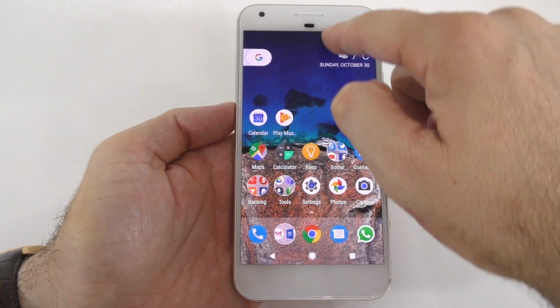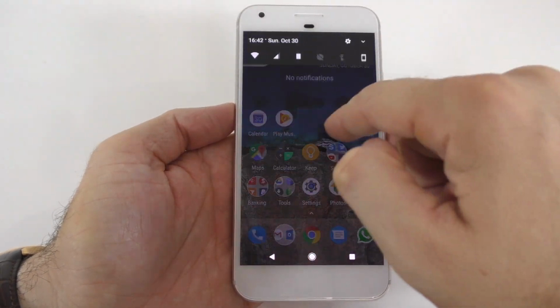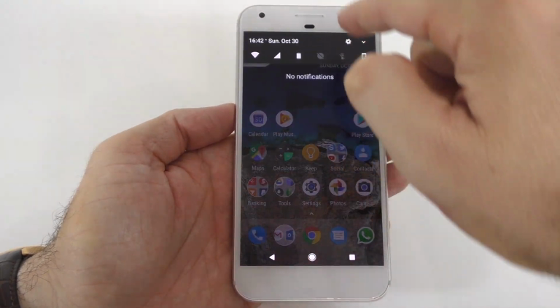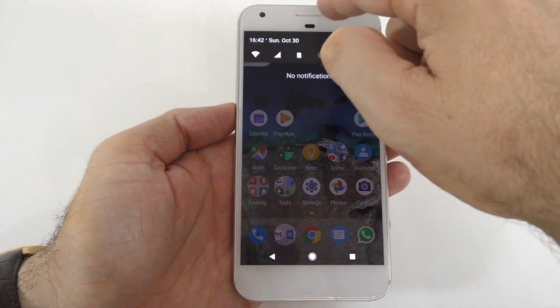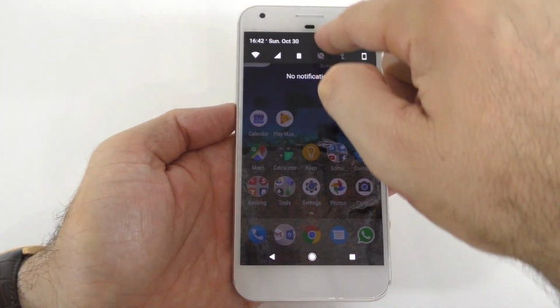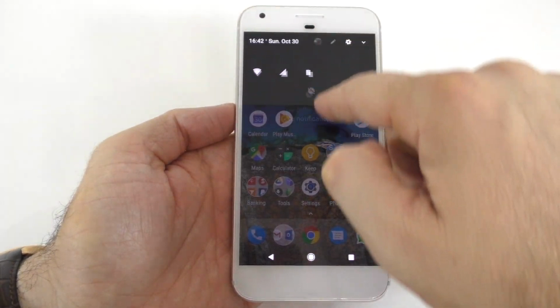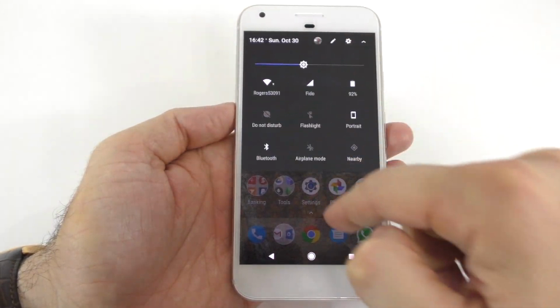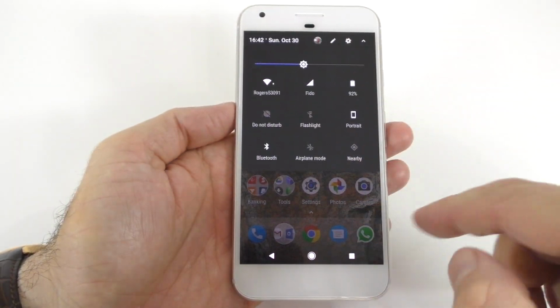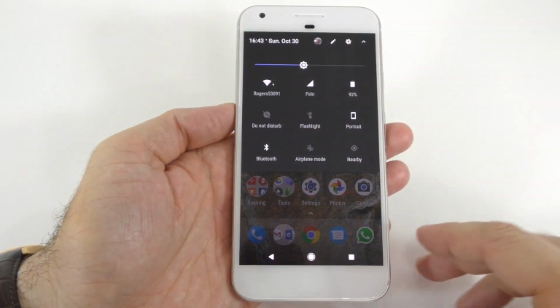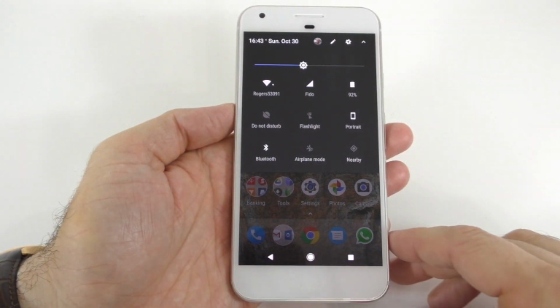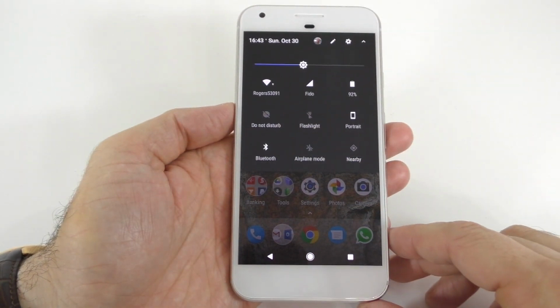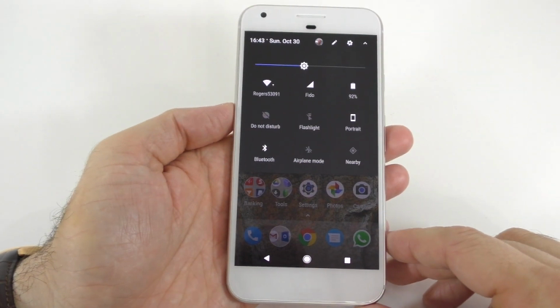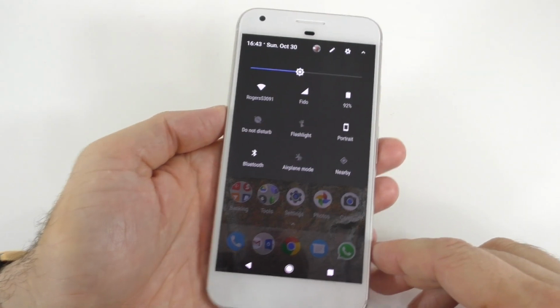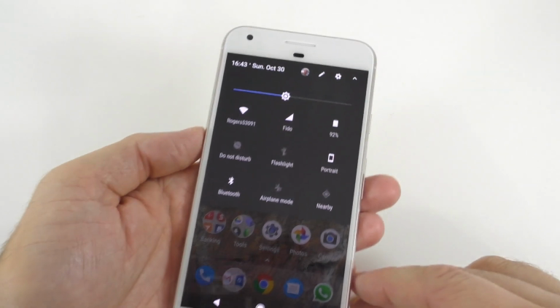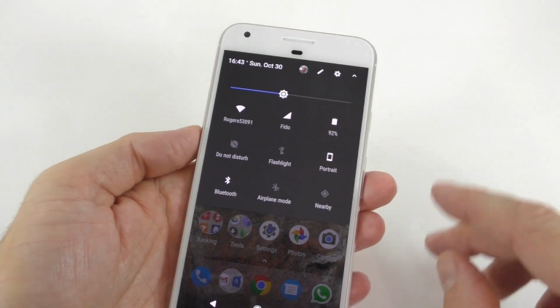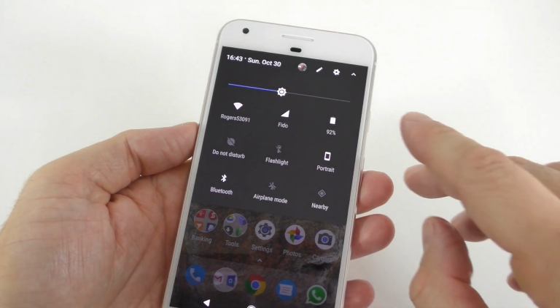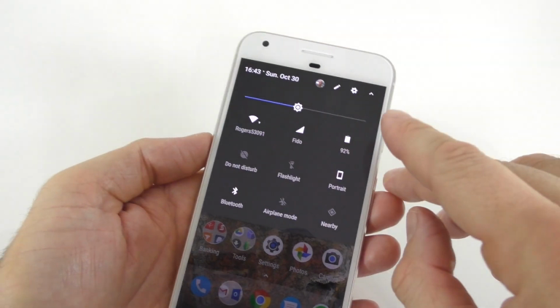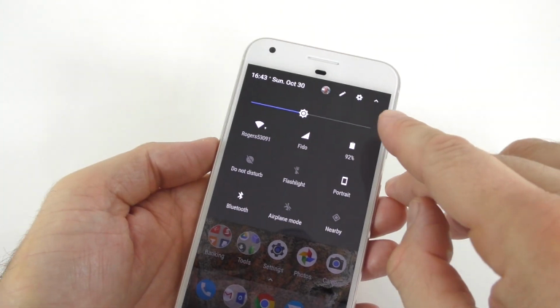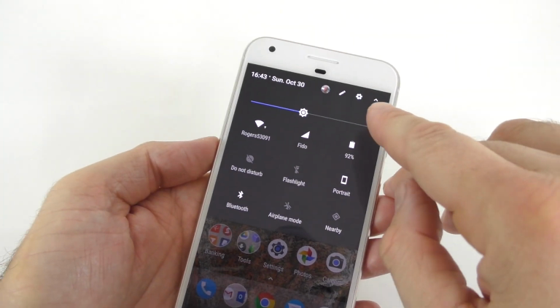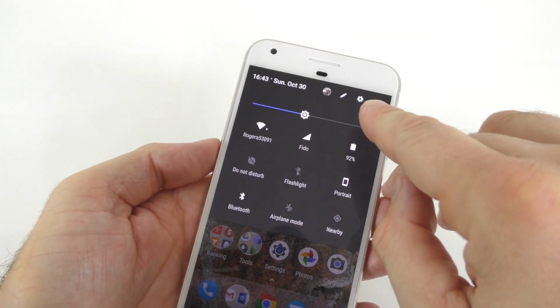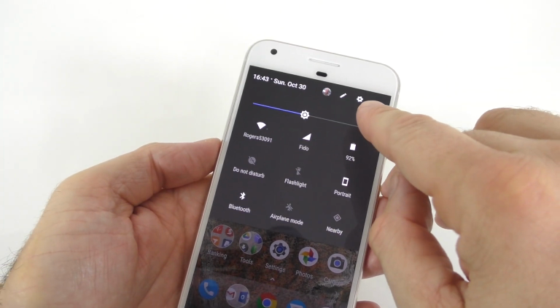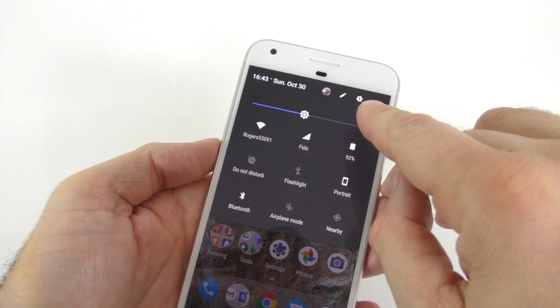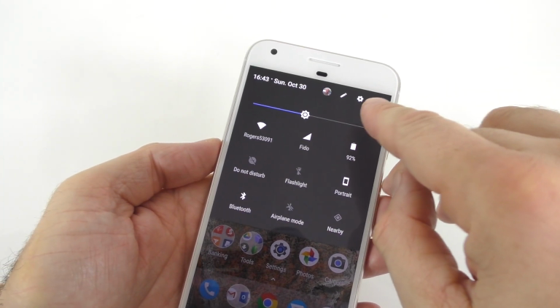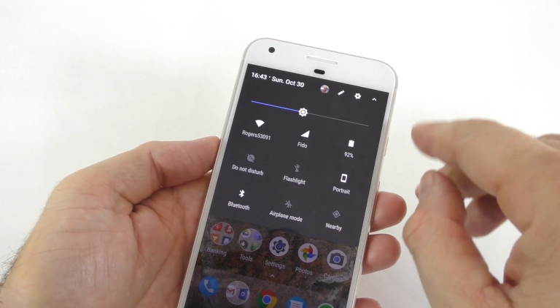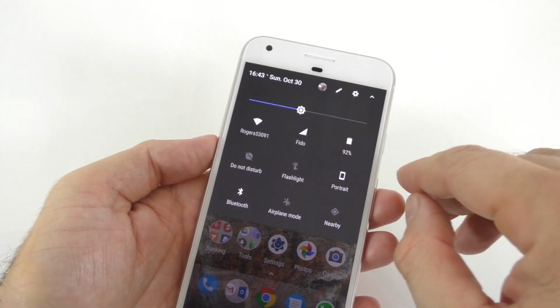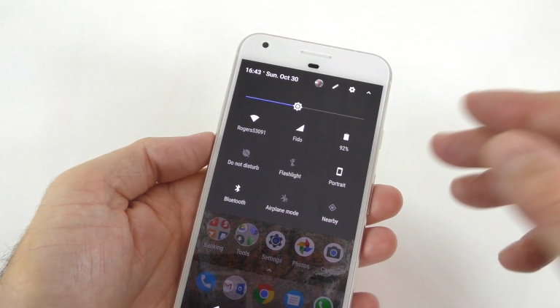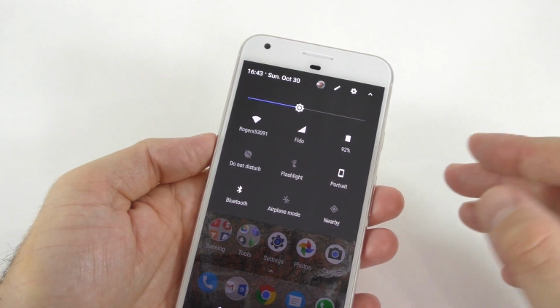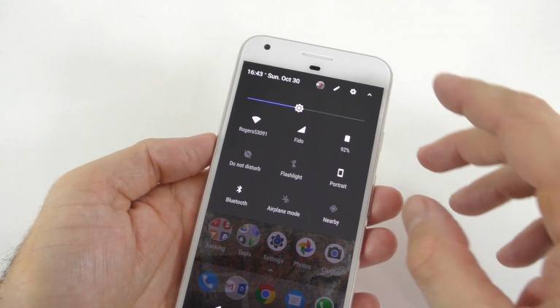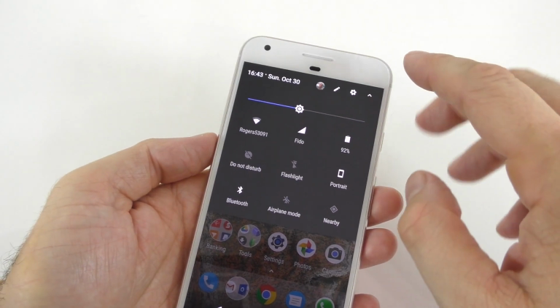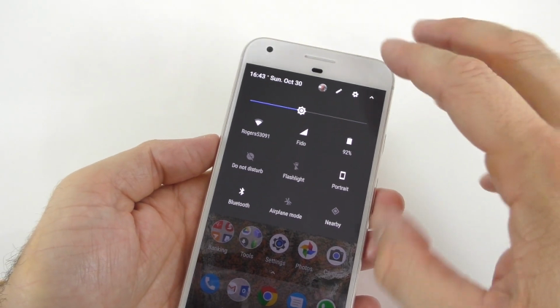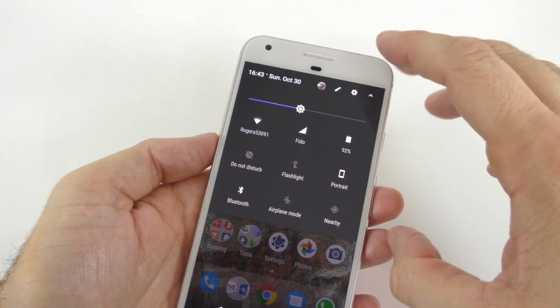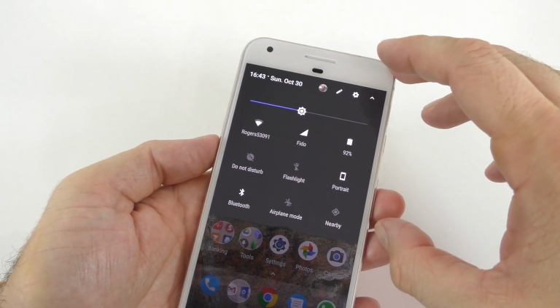First of all, on the home screen you're going to pull down the notification tab all the way, and on top there you're going to see the settings-looking app button.